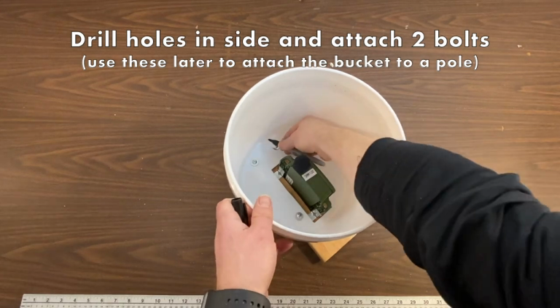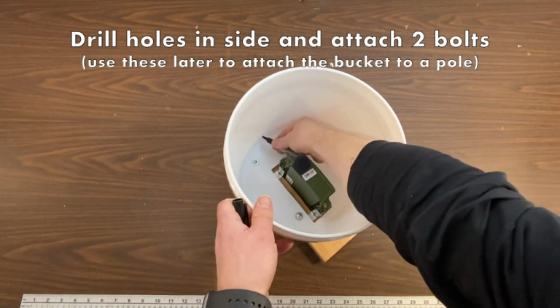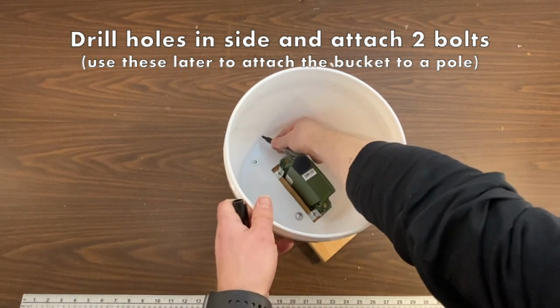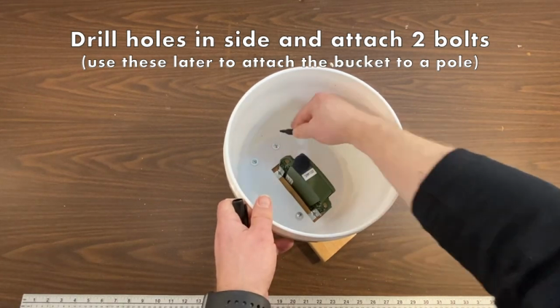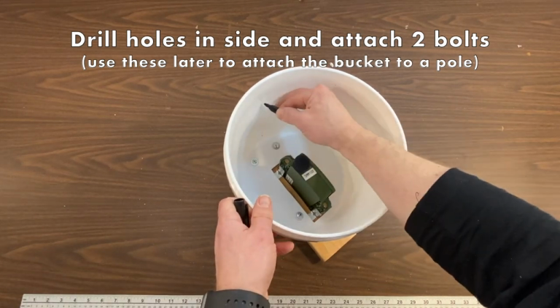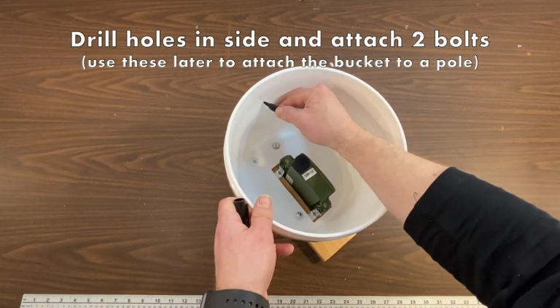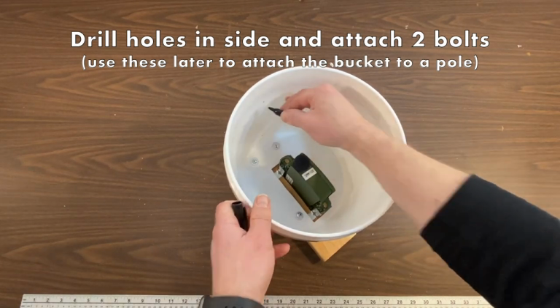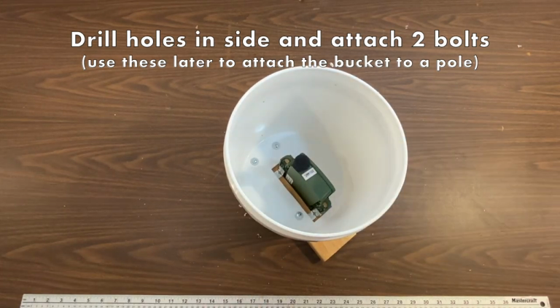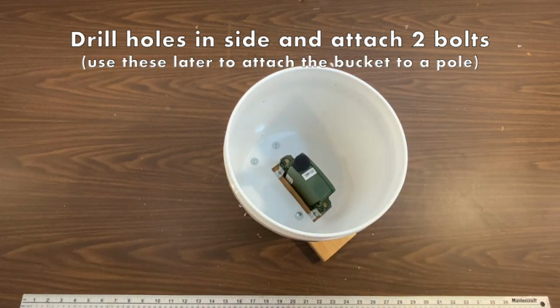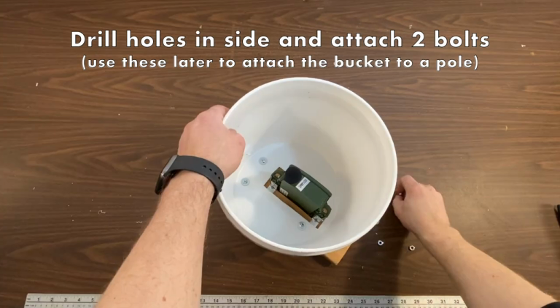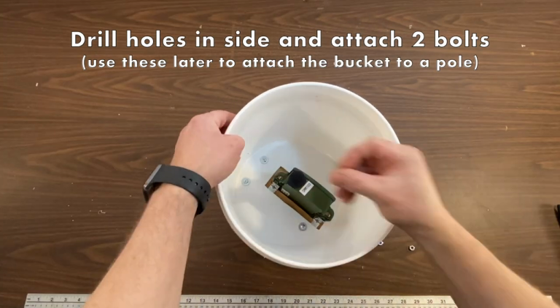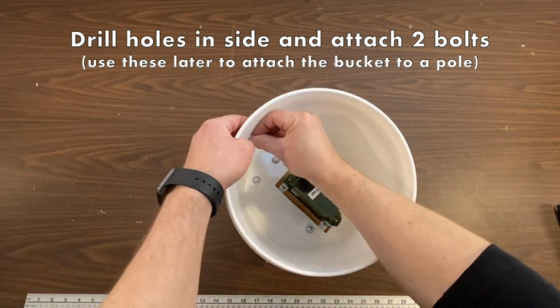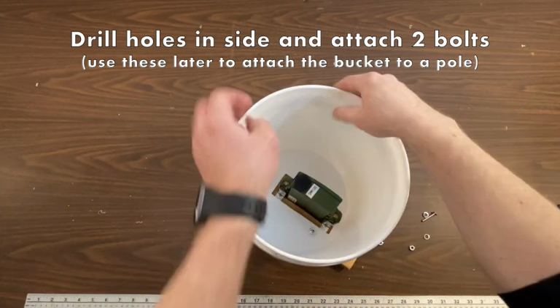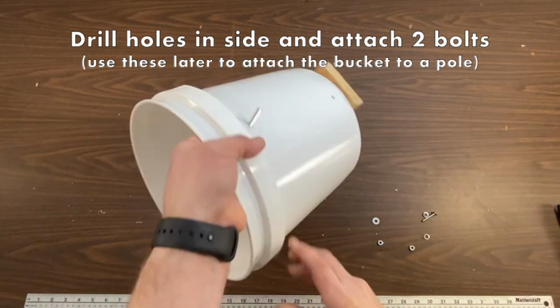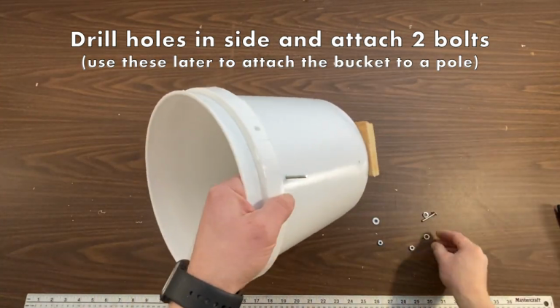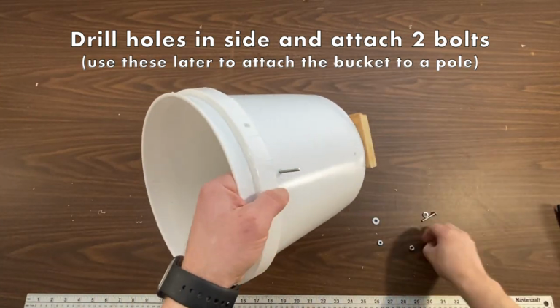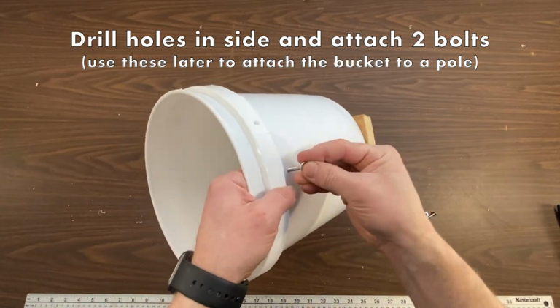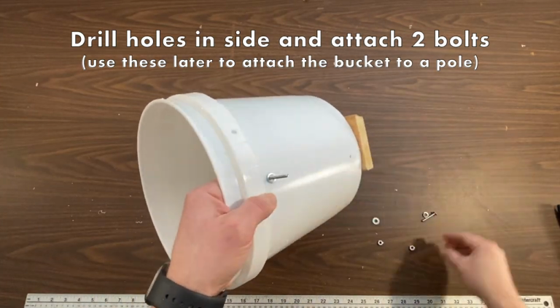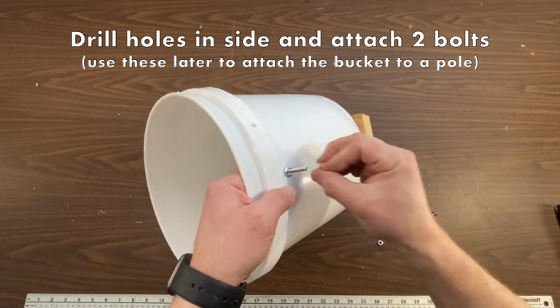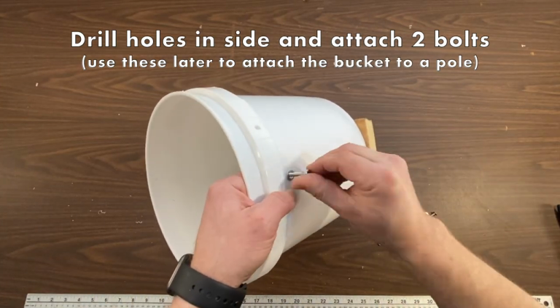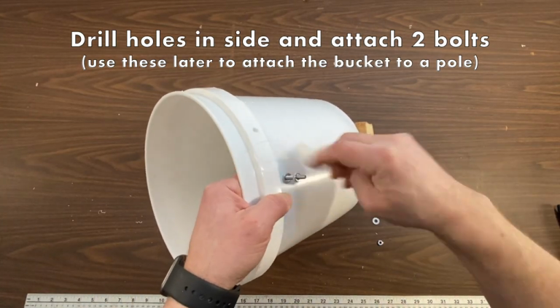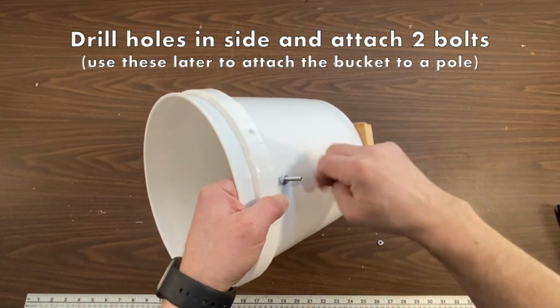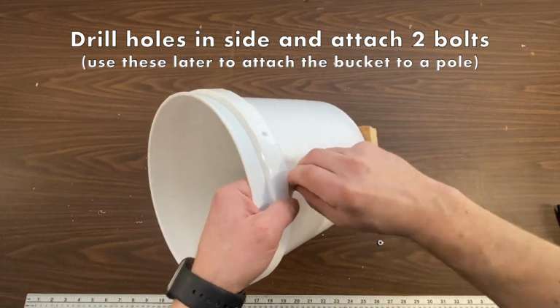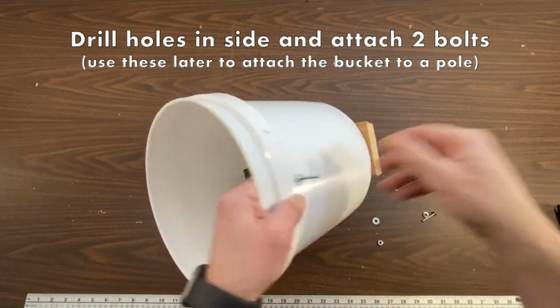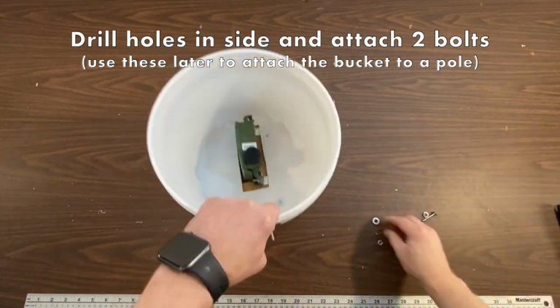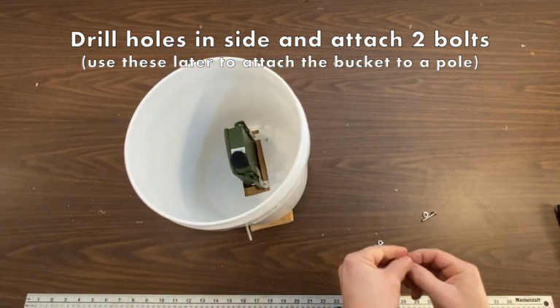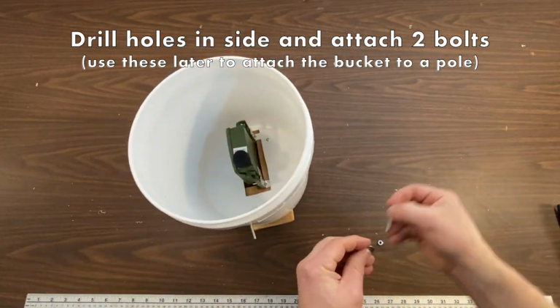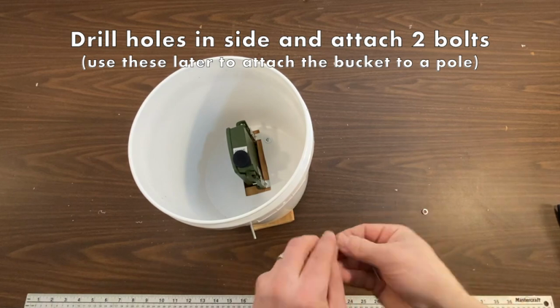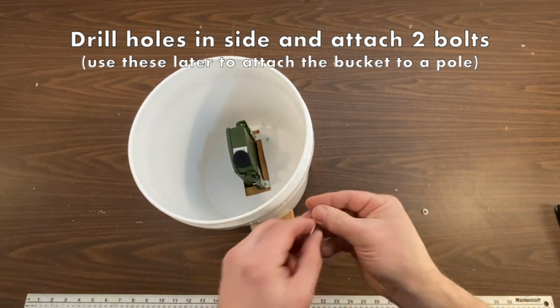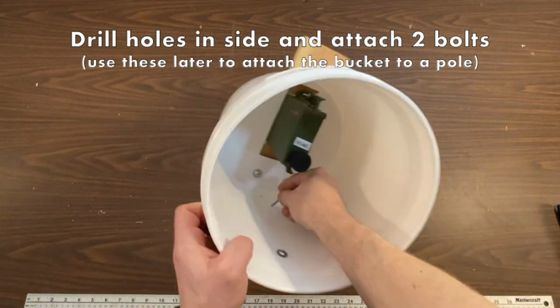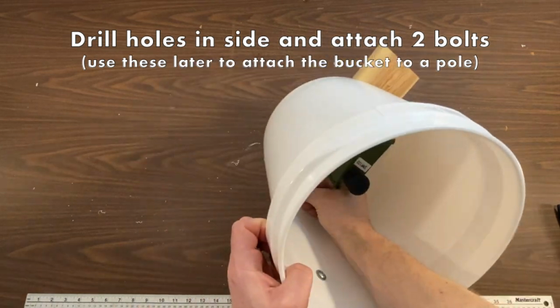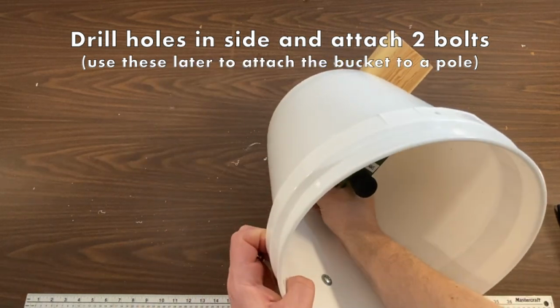You might want to drill holes in the side of the bucket and attach two bolts. These could be used later to attach the bucket to a post or a pole.